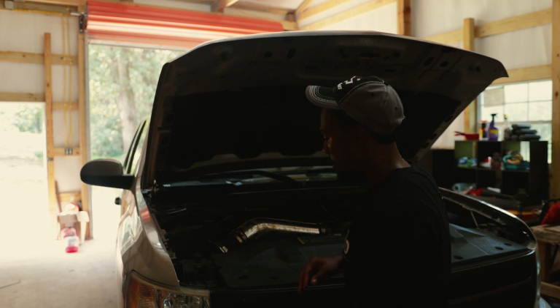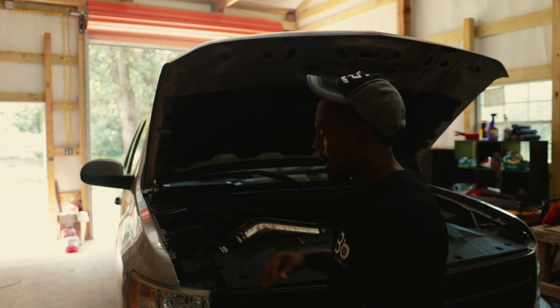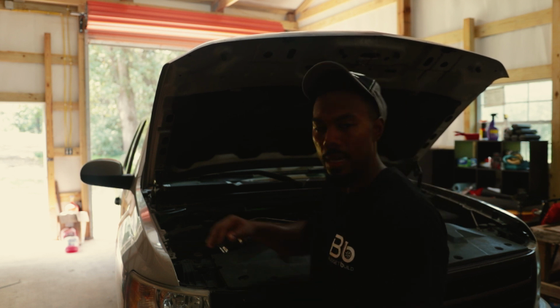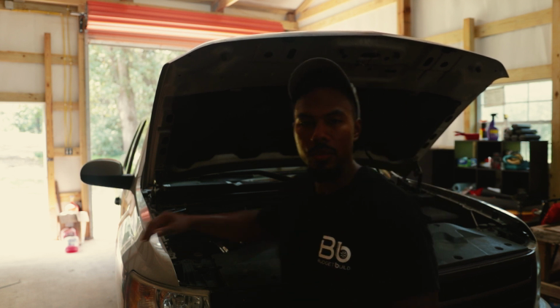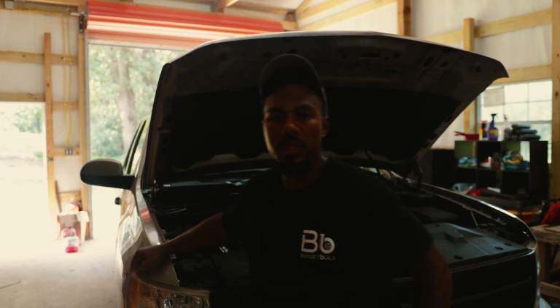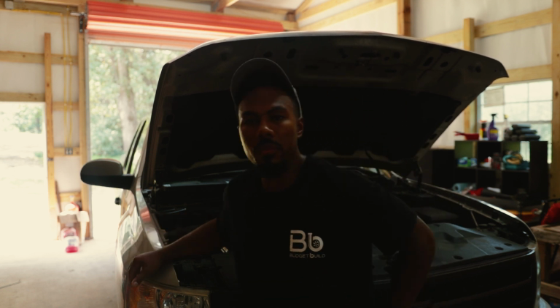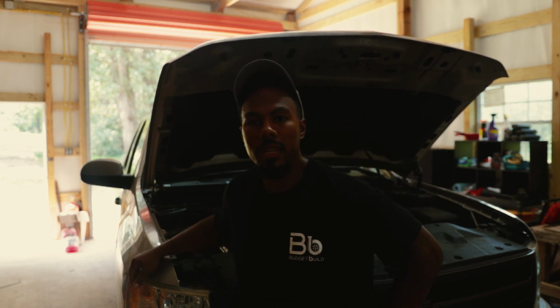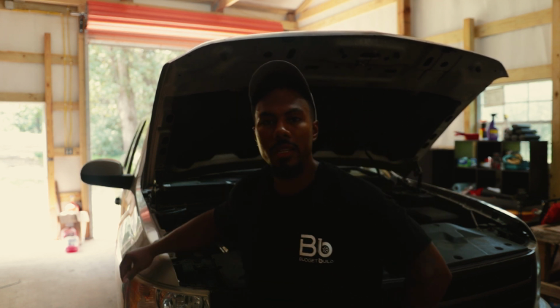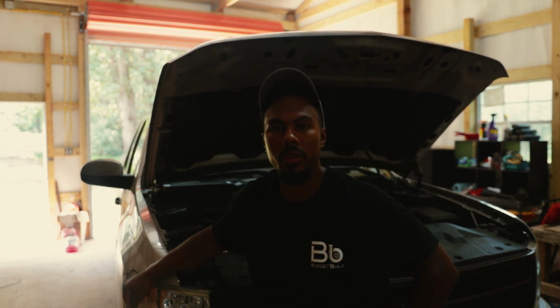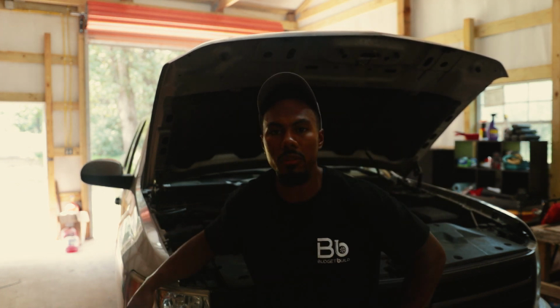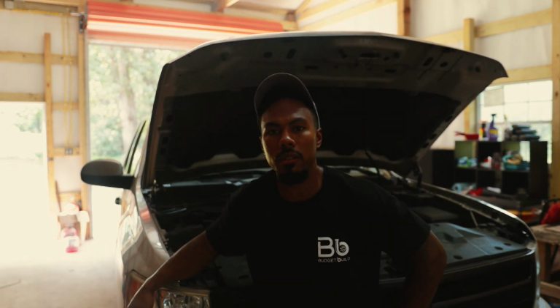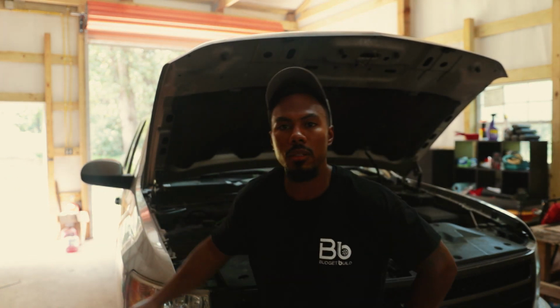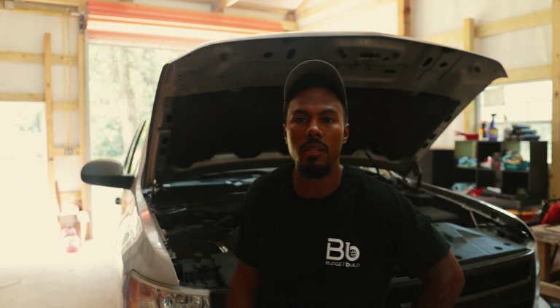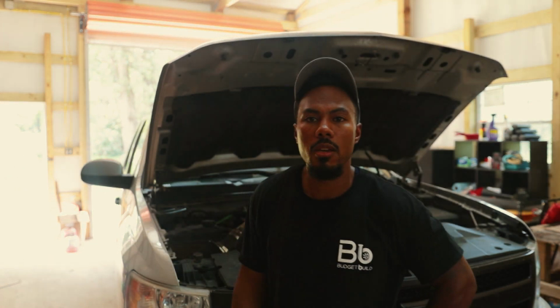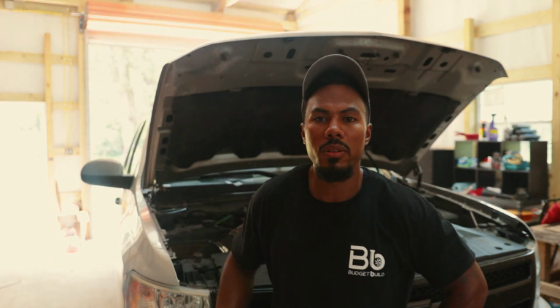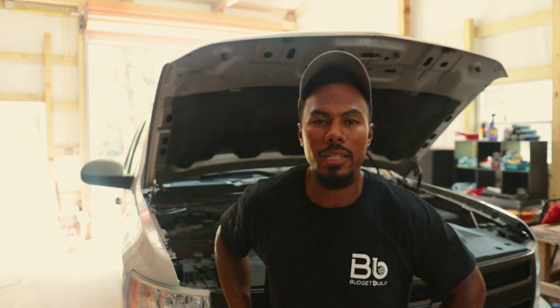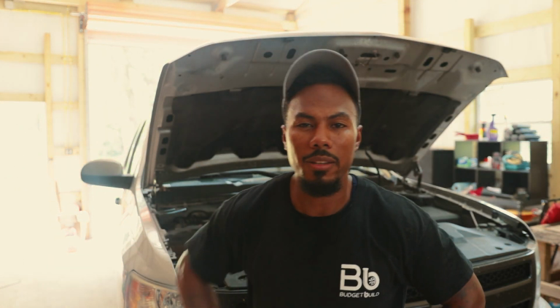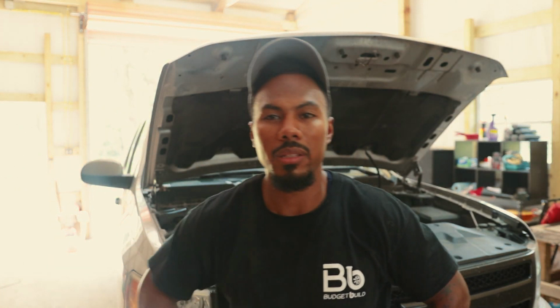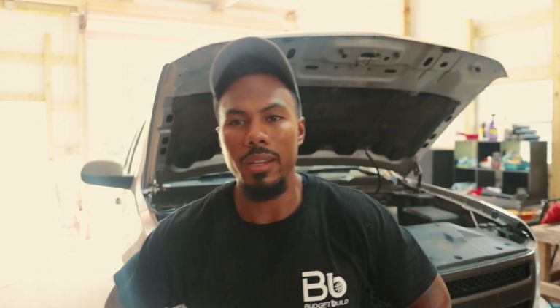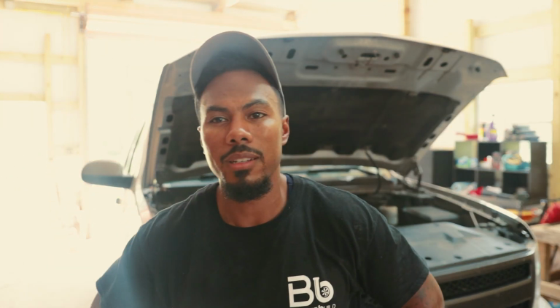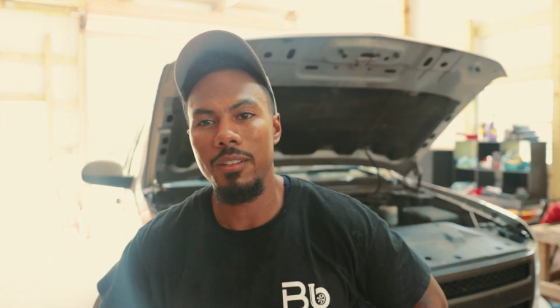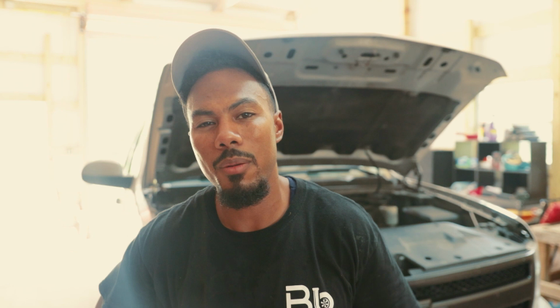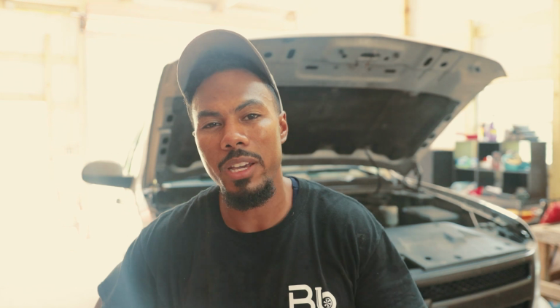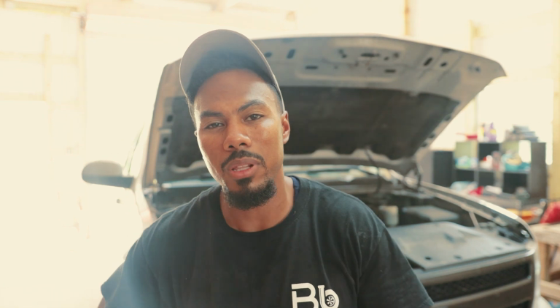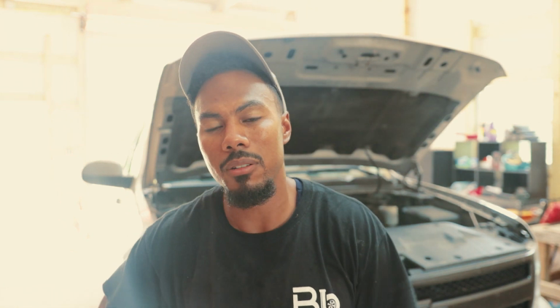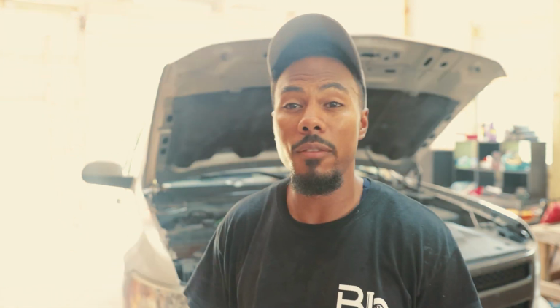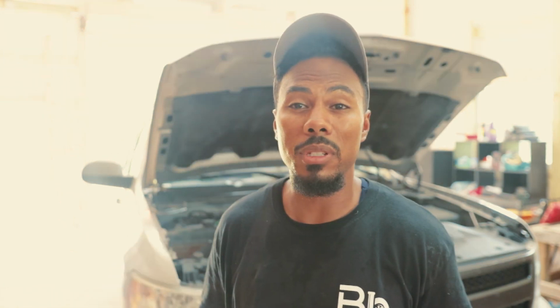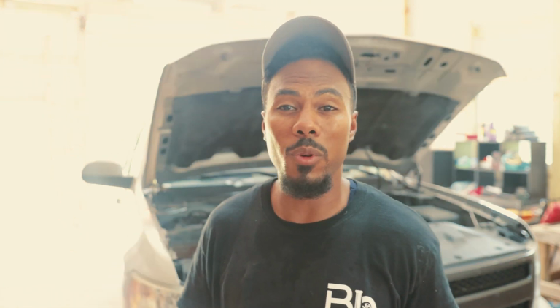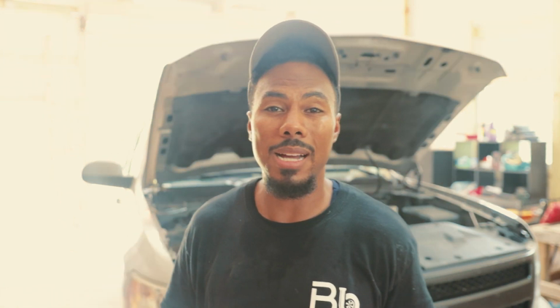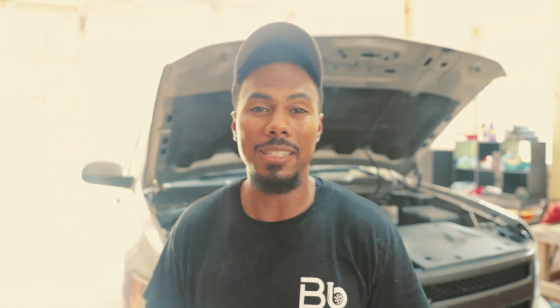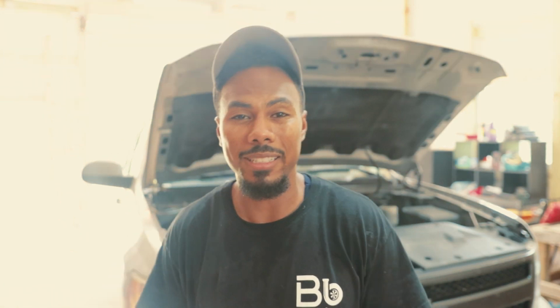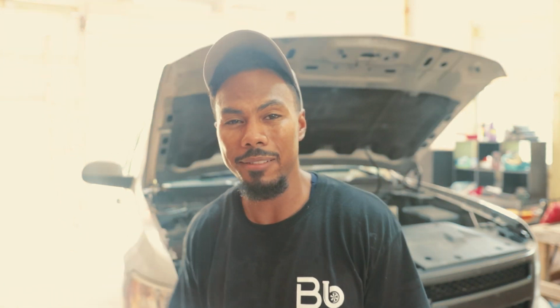I kind of switched it up on that intro — what do you guys think? Comment down below if you want to see more content like that.